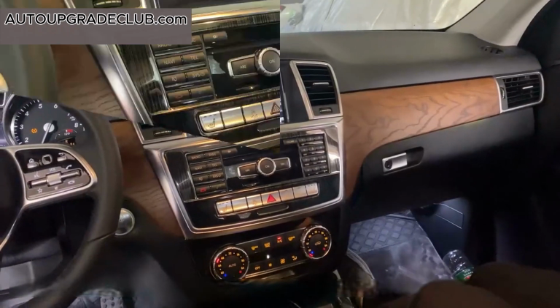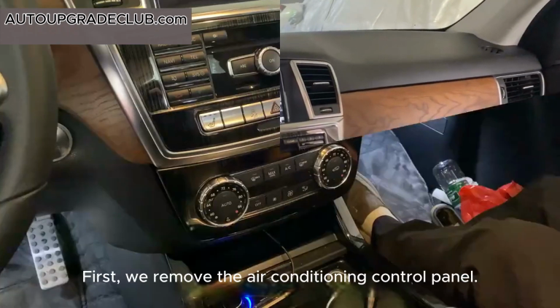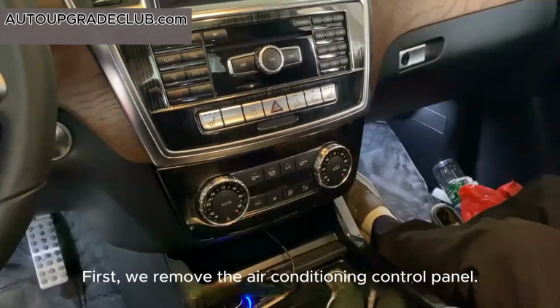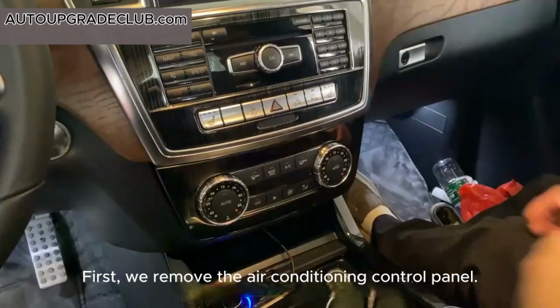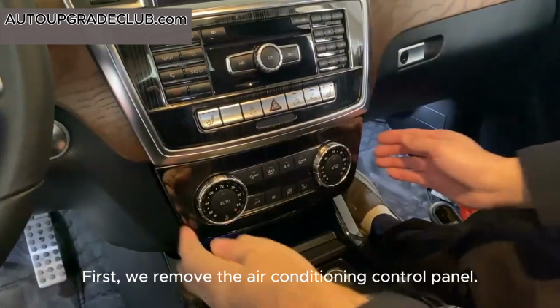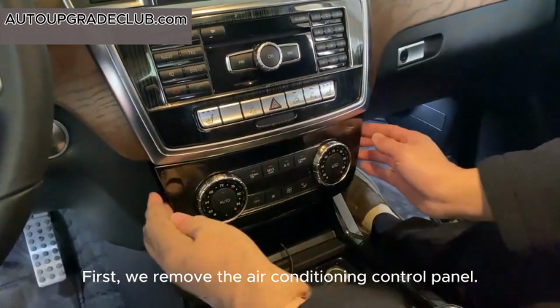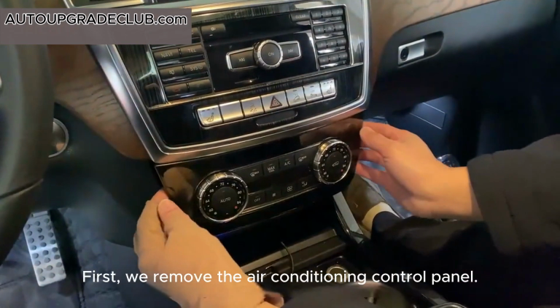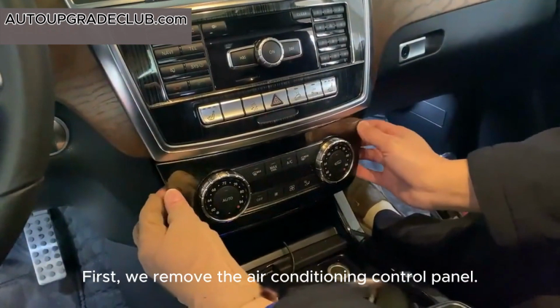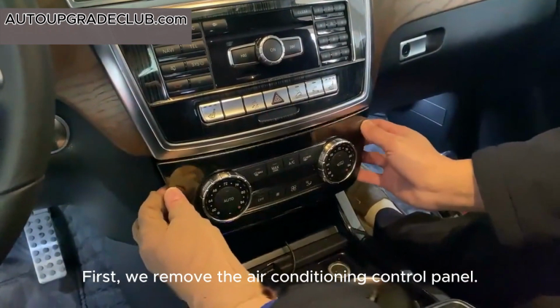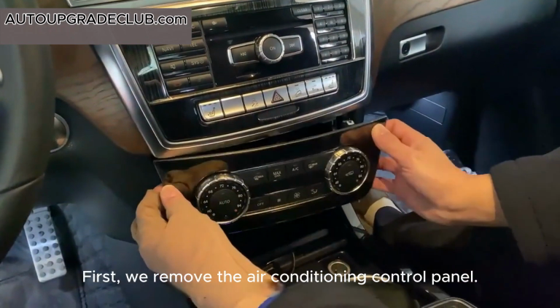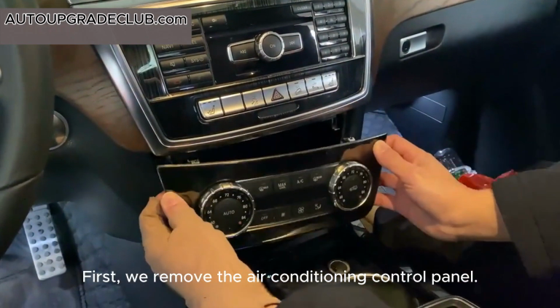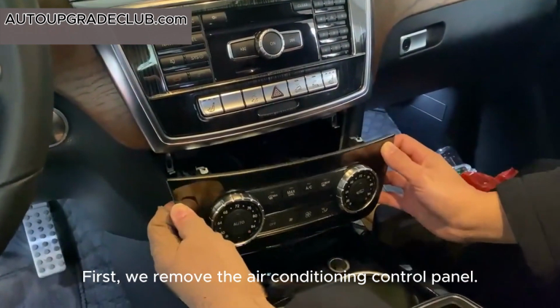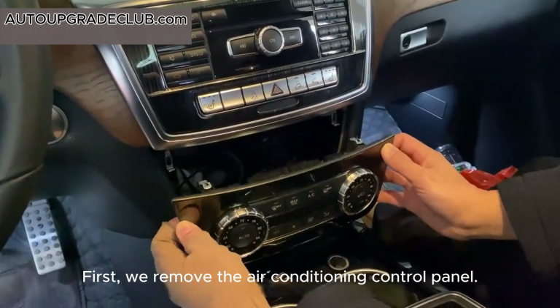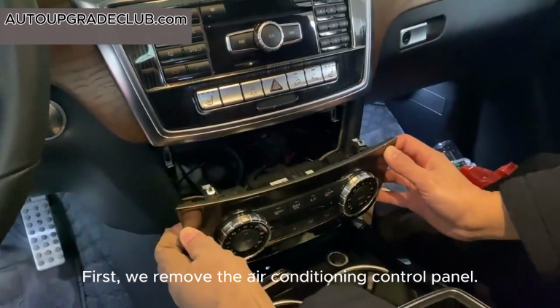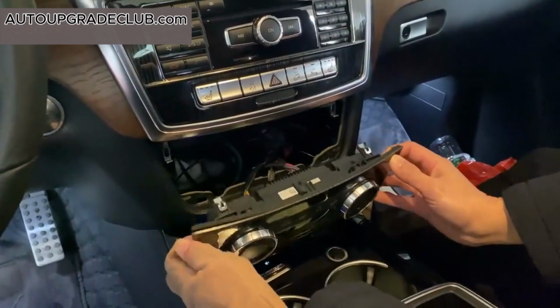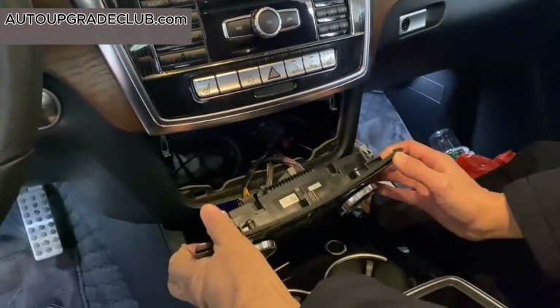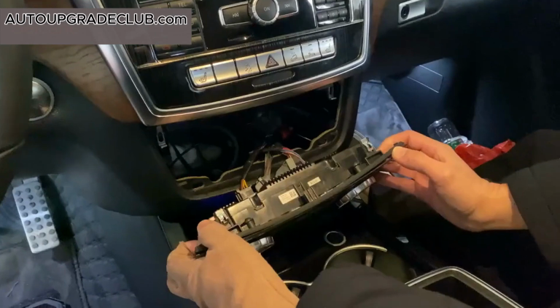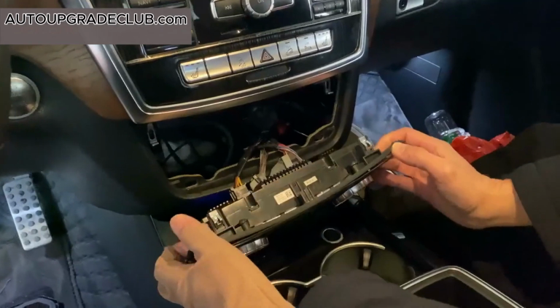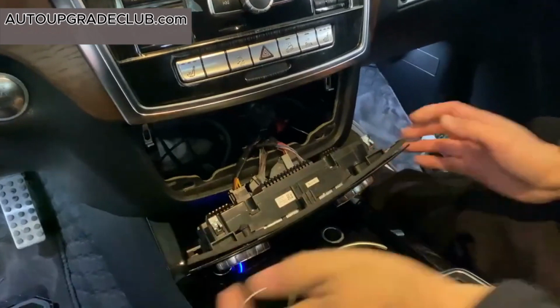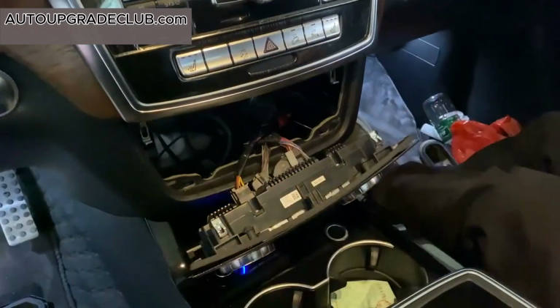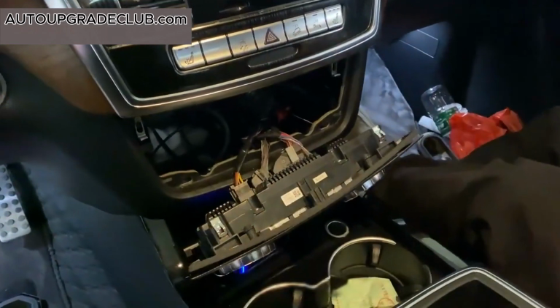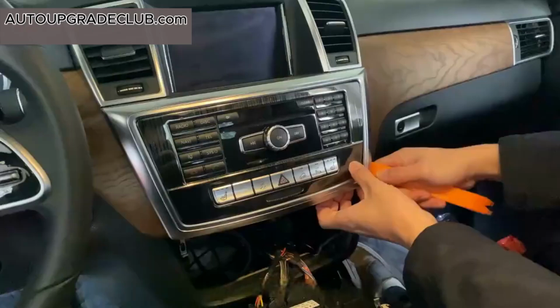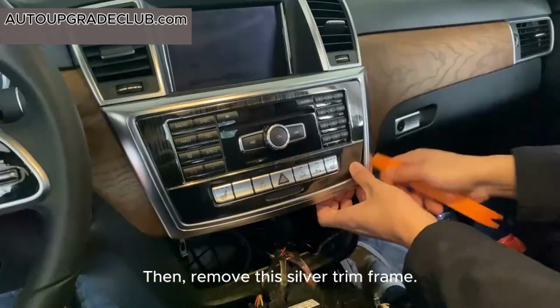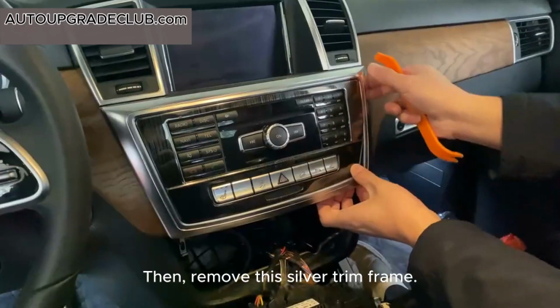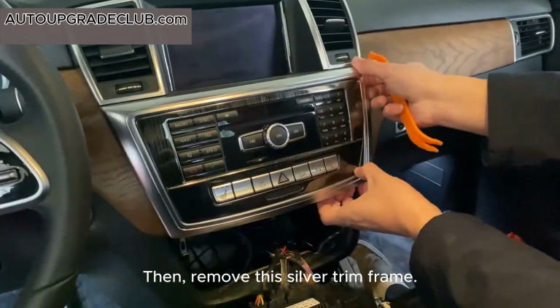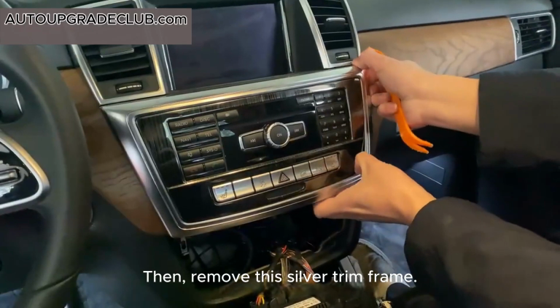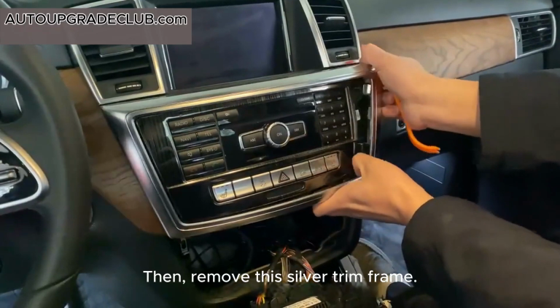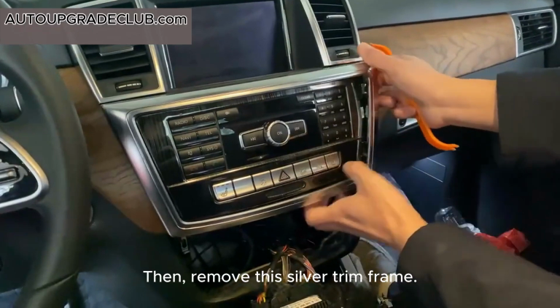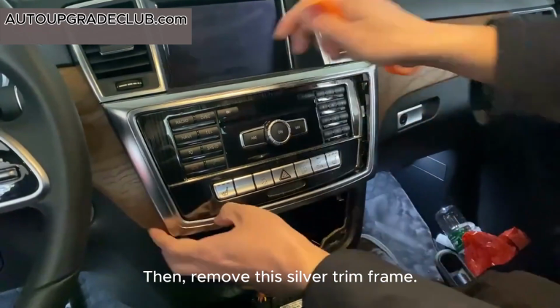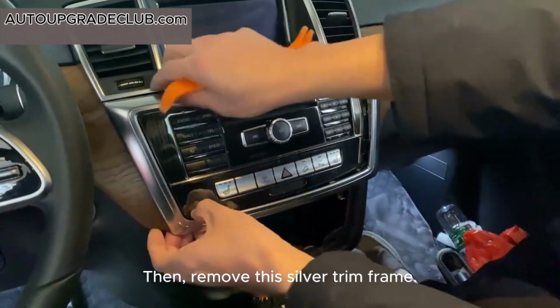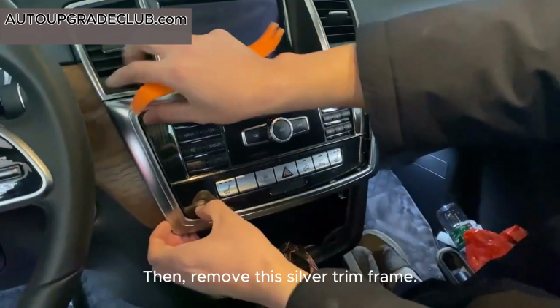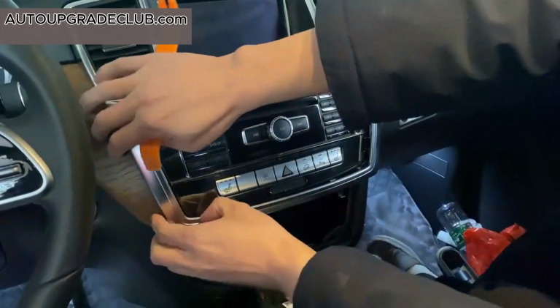First, we remove the air conditioning control panel. Then, remove this silver trim frame.